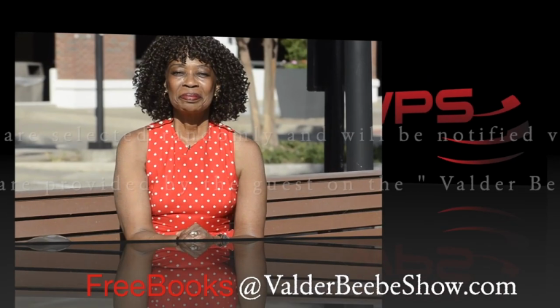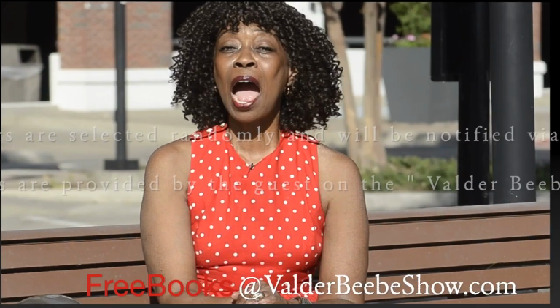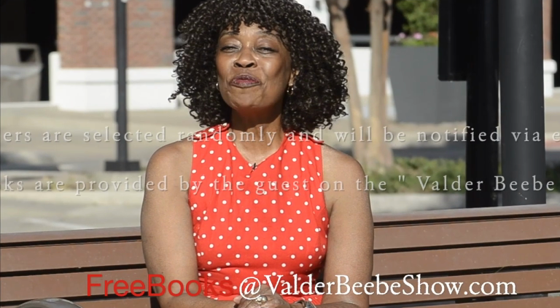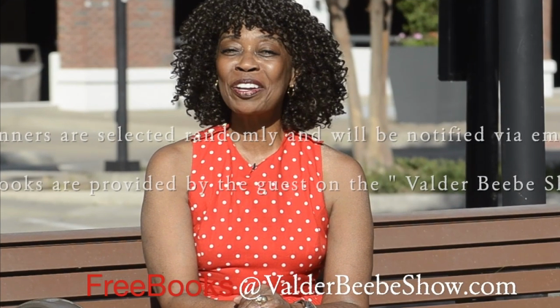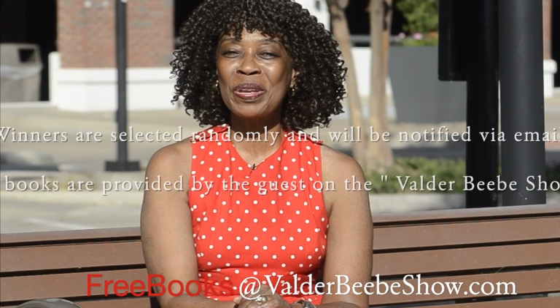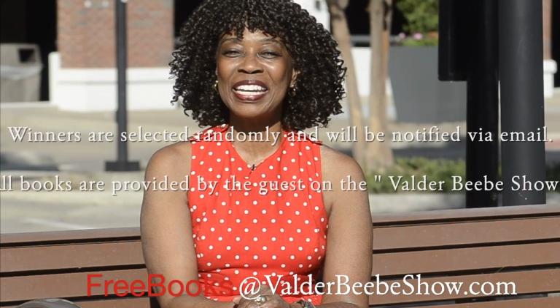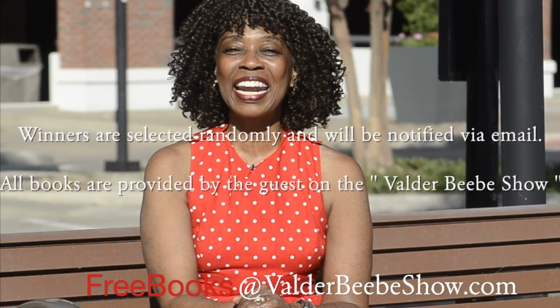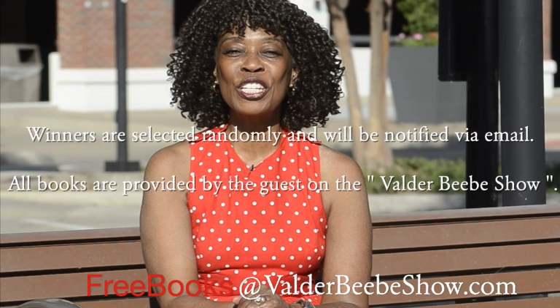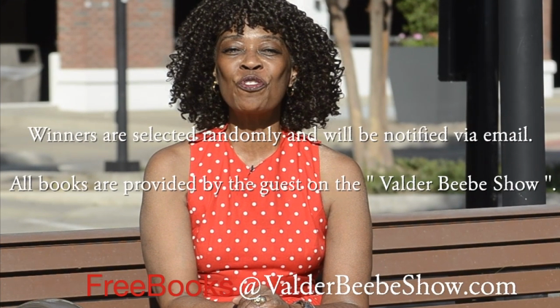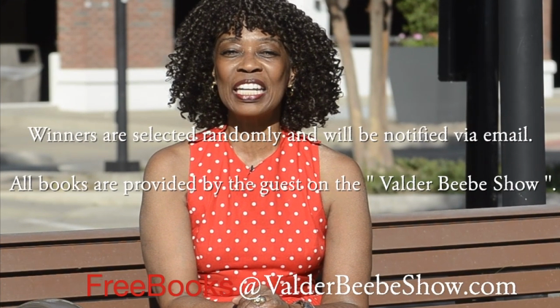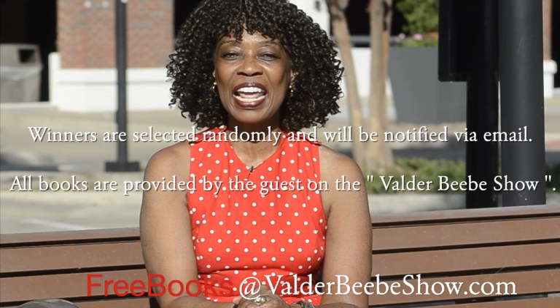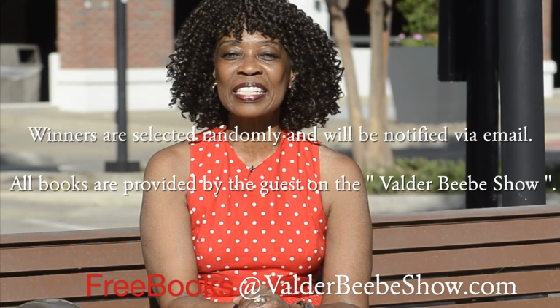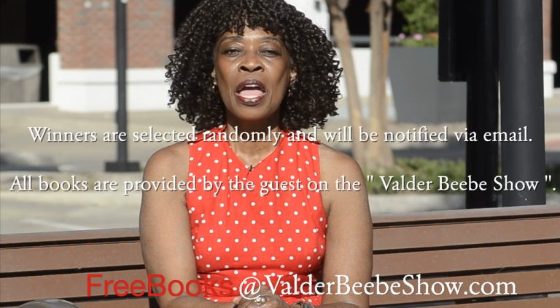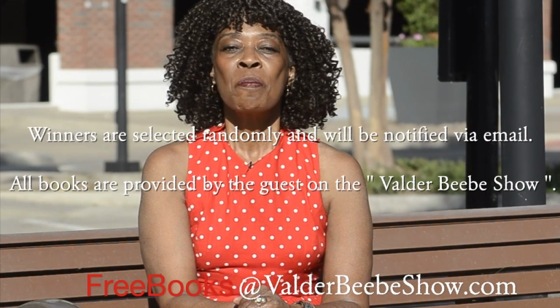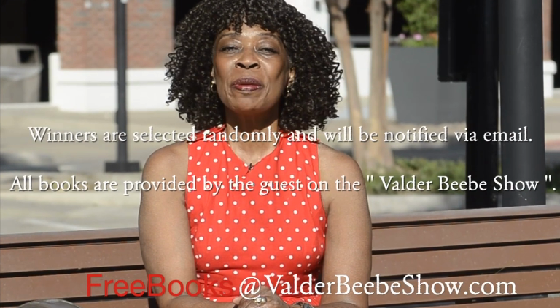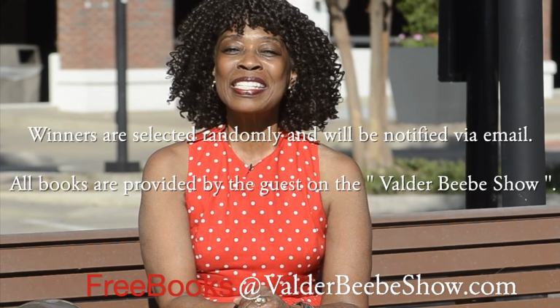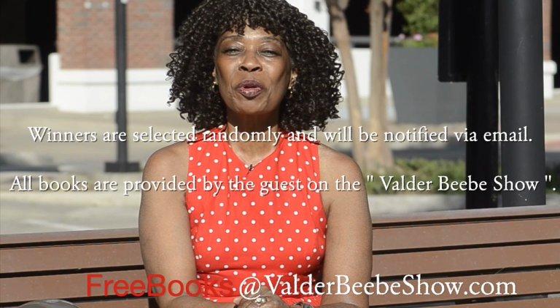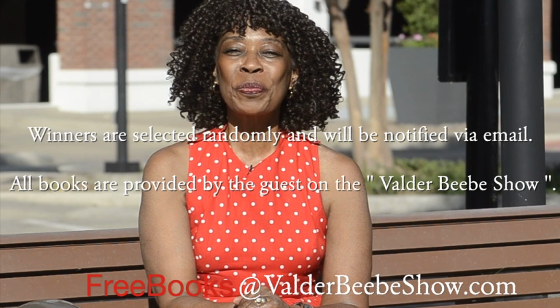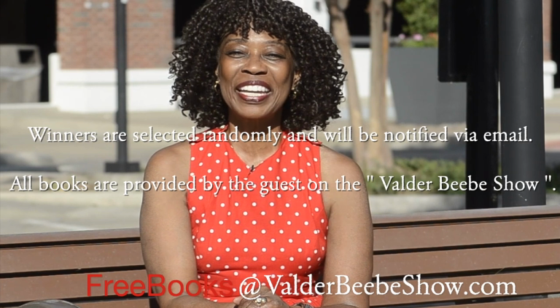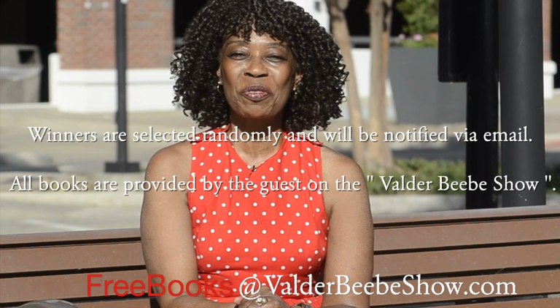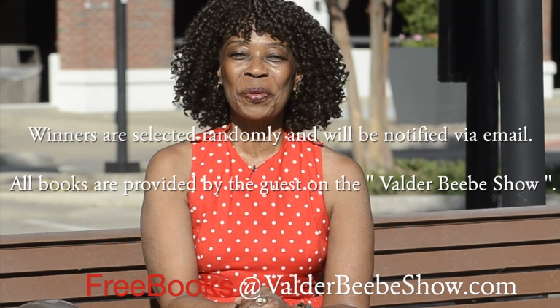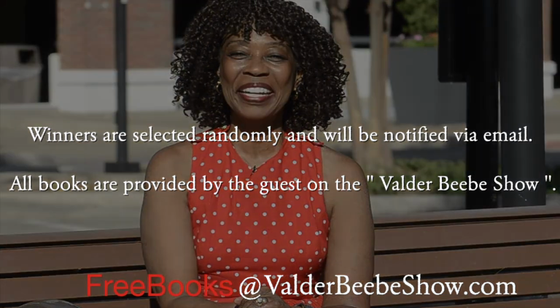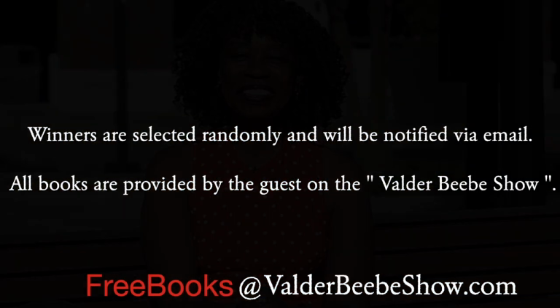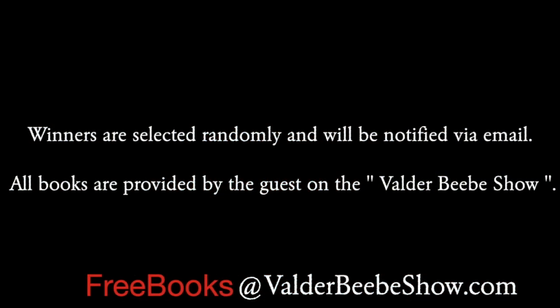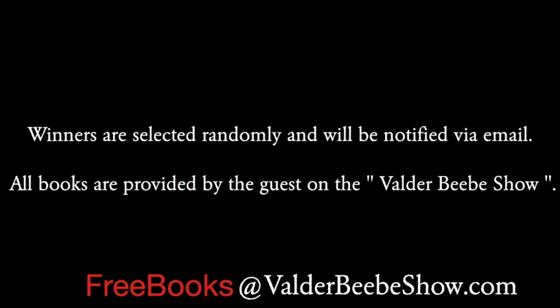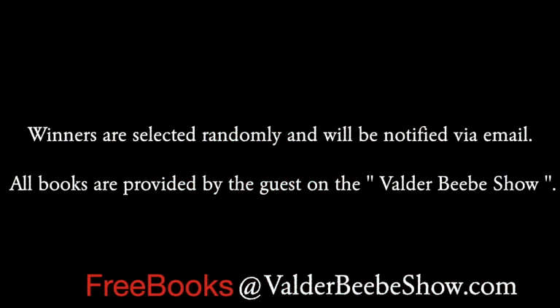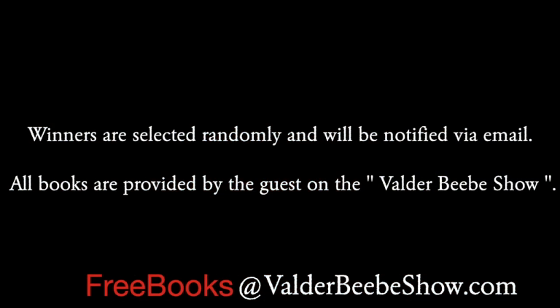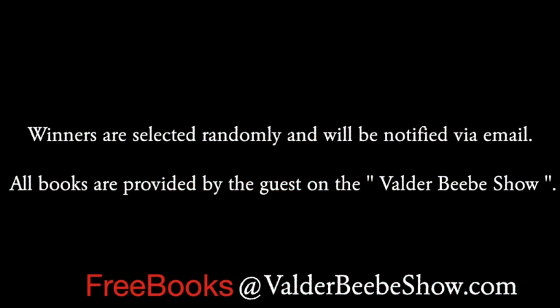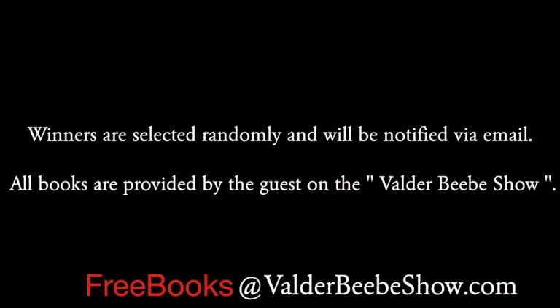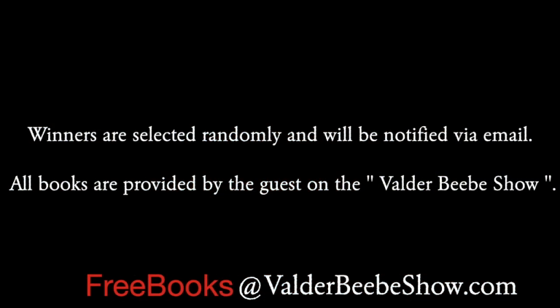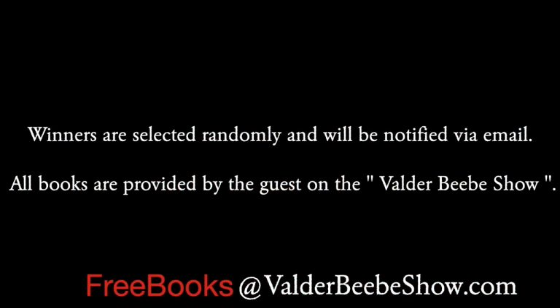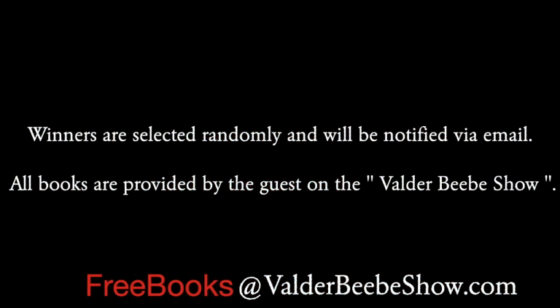I'm Valder Beebe, and I'll see you for the next Beebe Summer Book Giveaway. Thanks for having us.